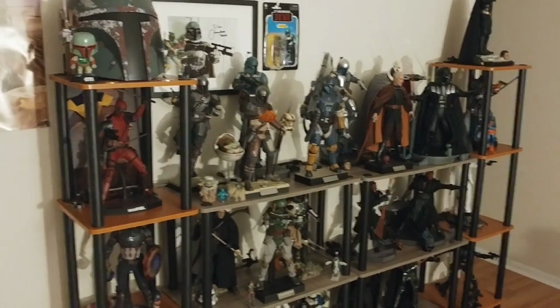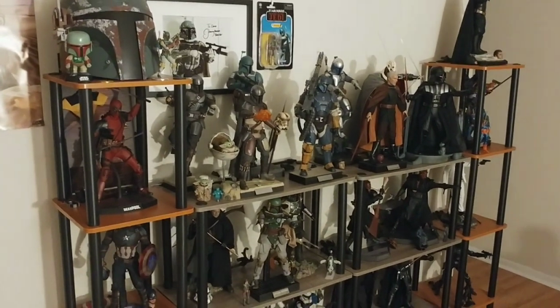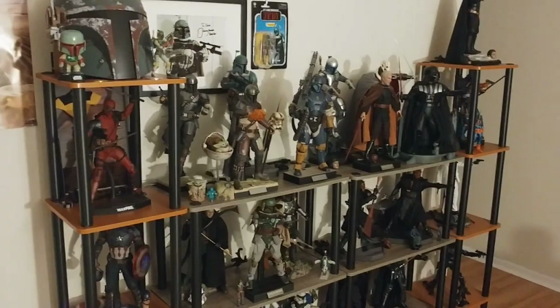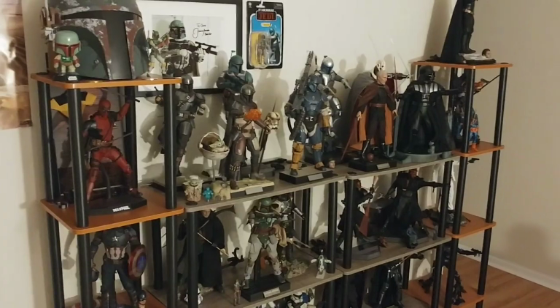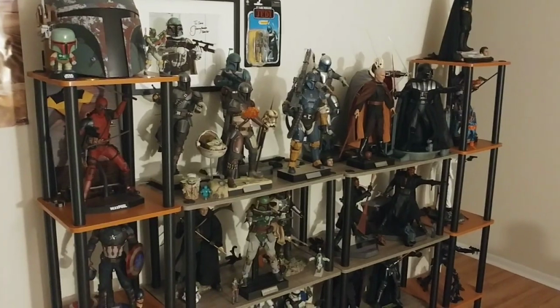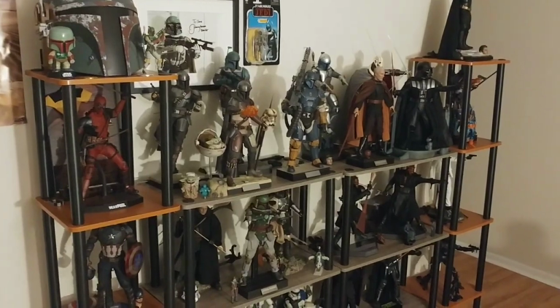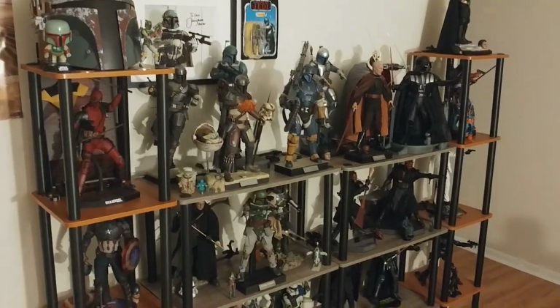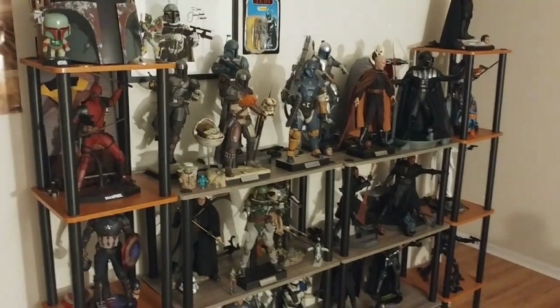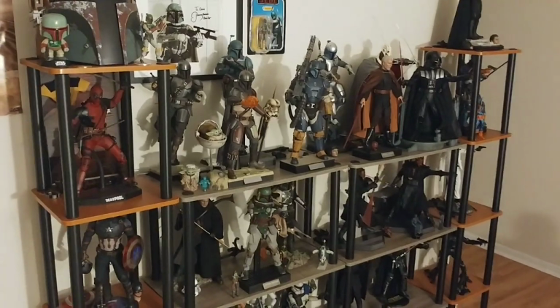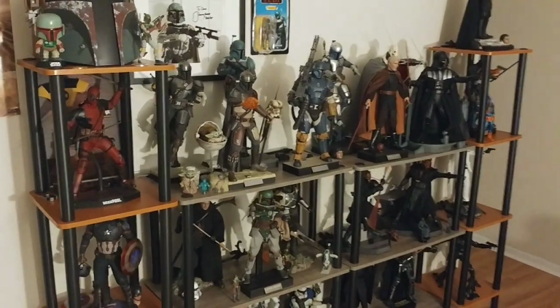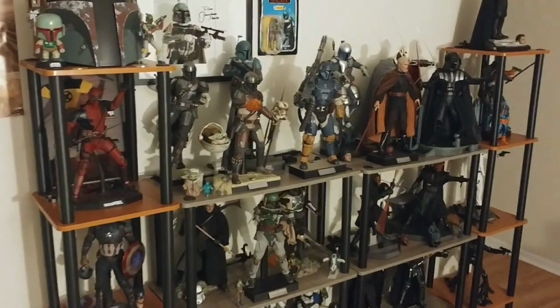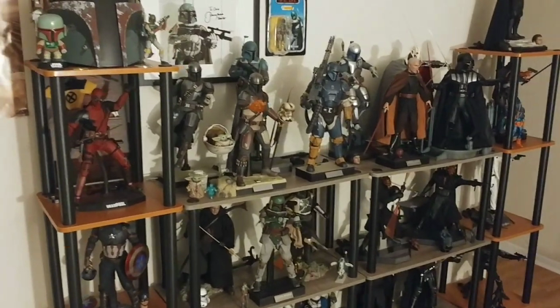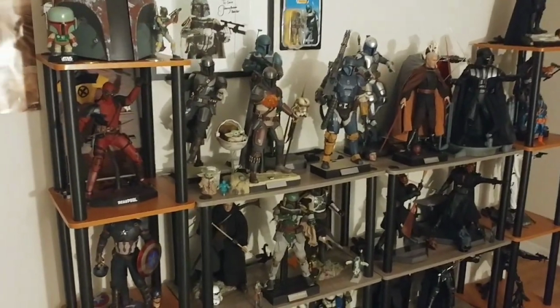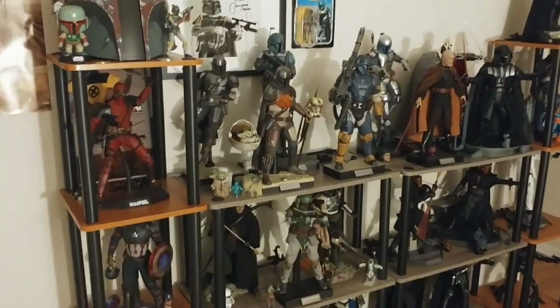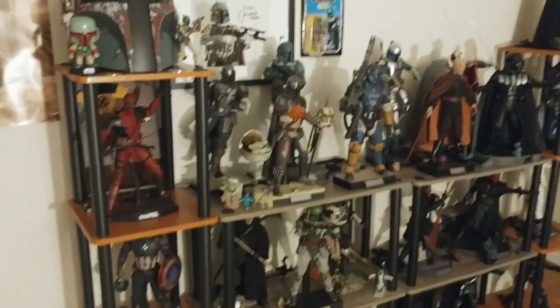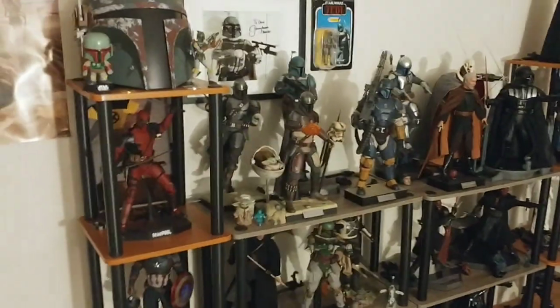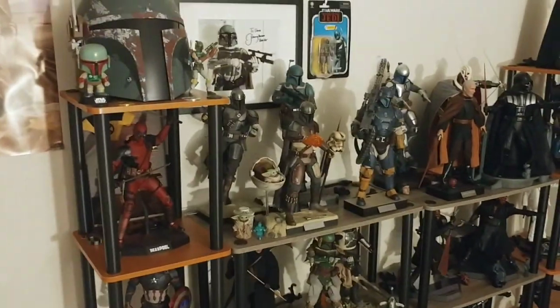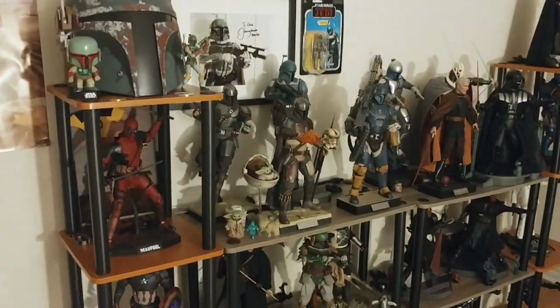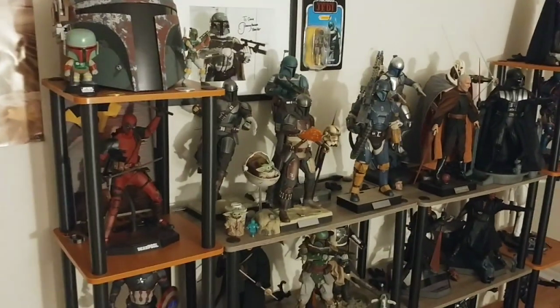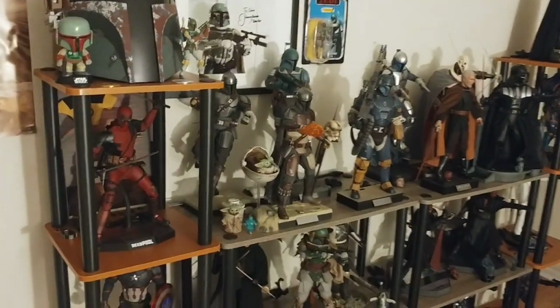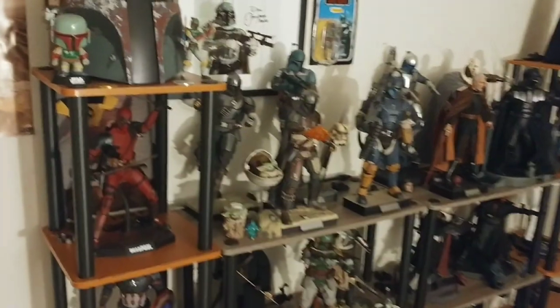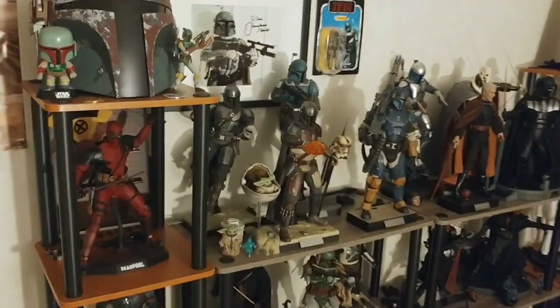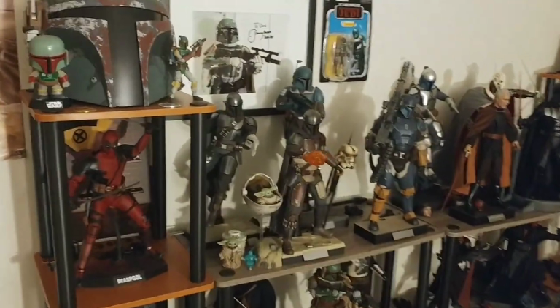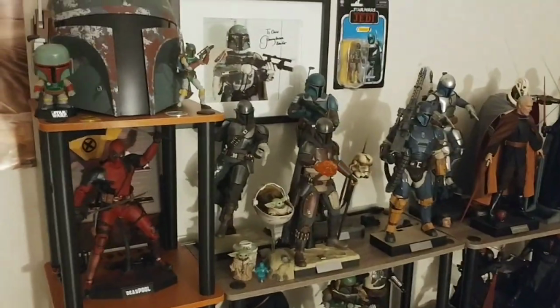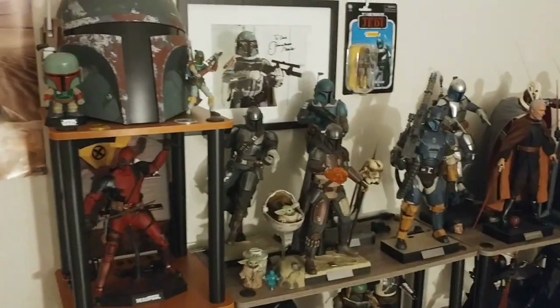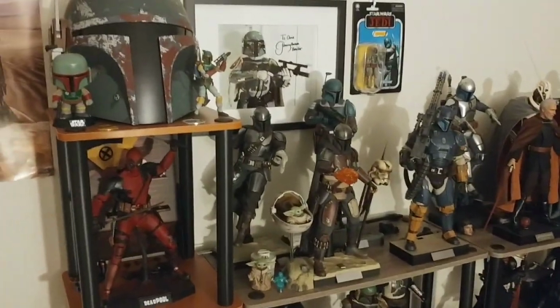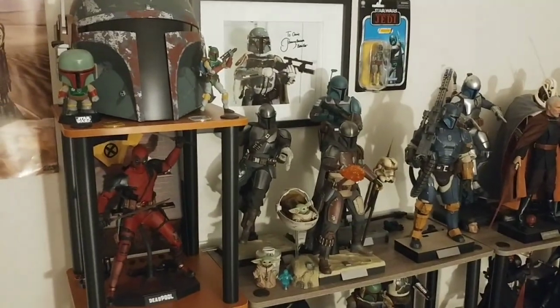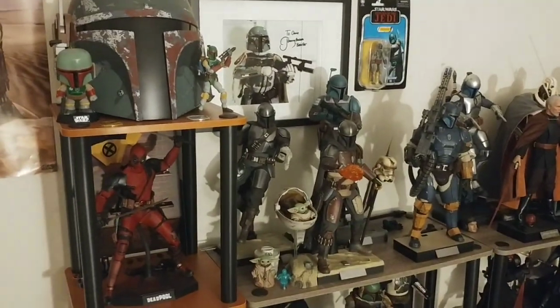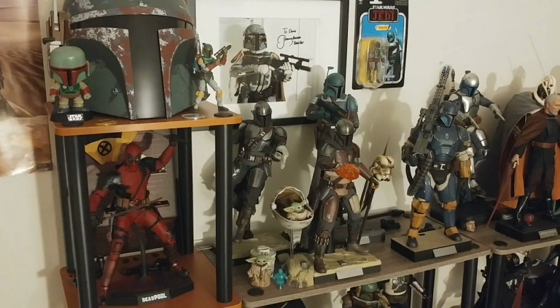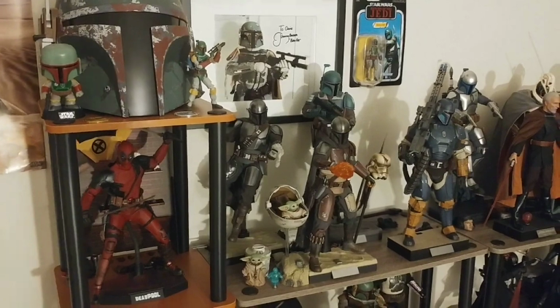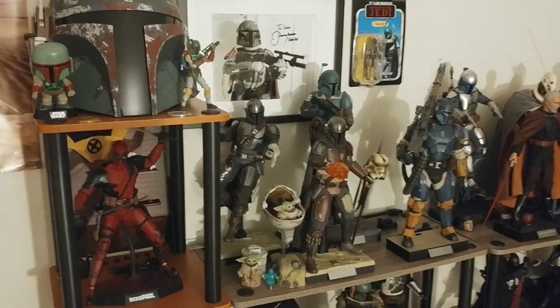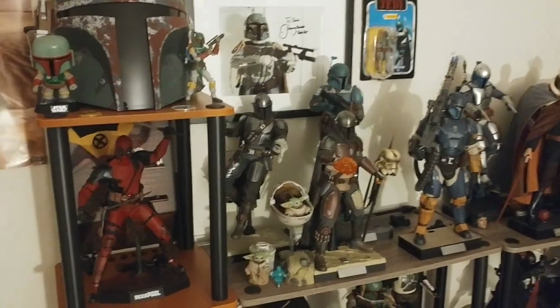I'll apologize in advance if the lighting's kind of bad. This room's lighting's not the greatest, and there's just not much I can do about it, unfortunately.